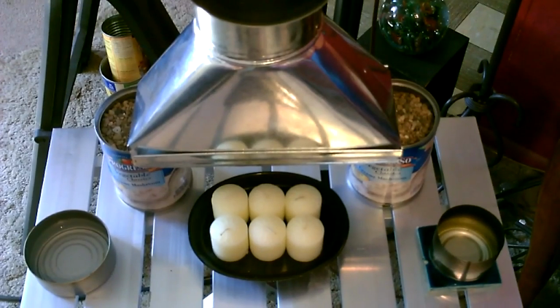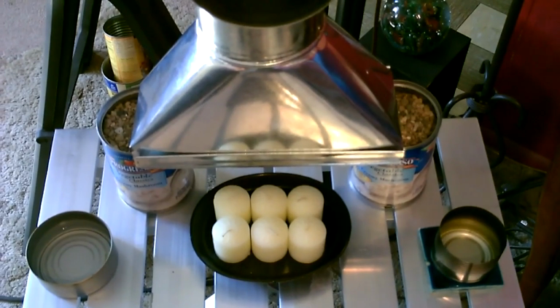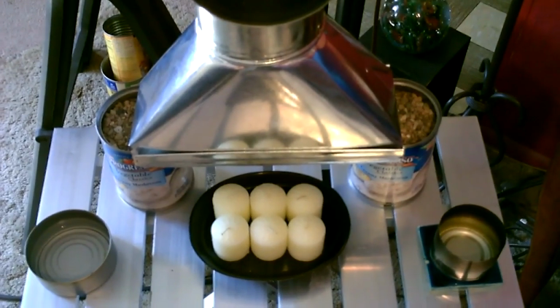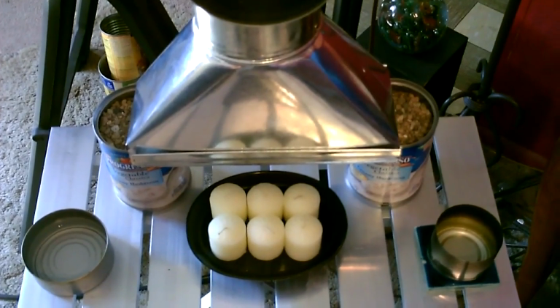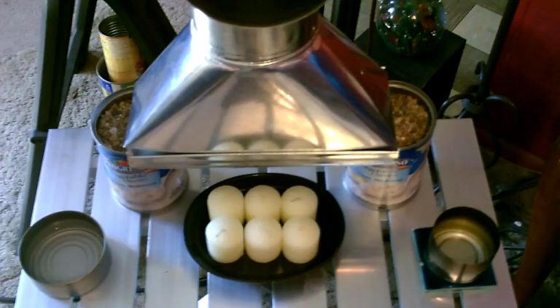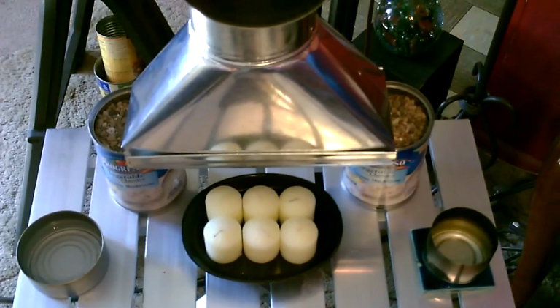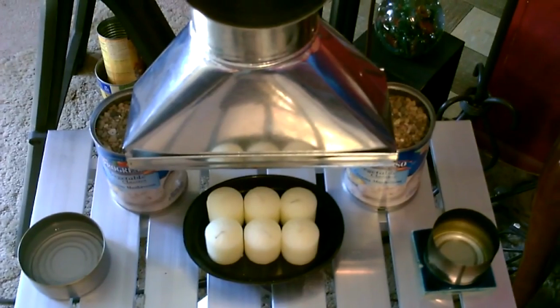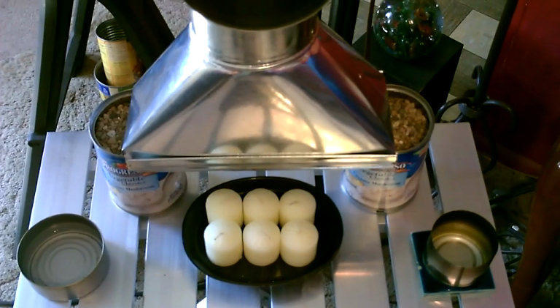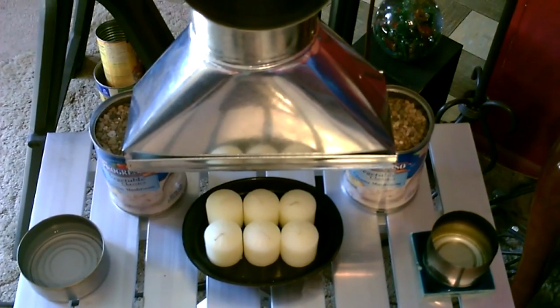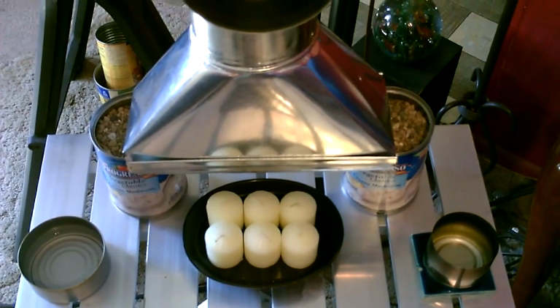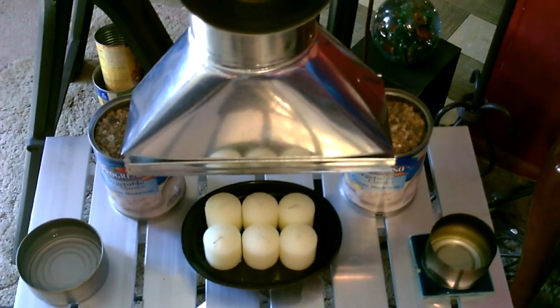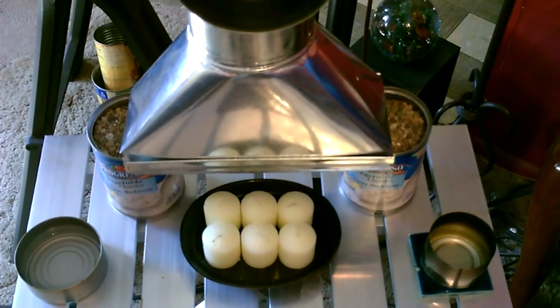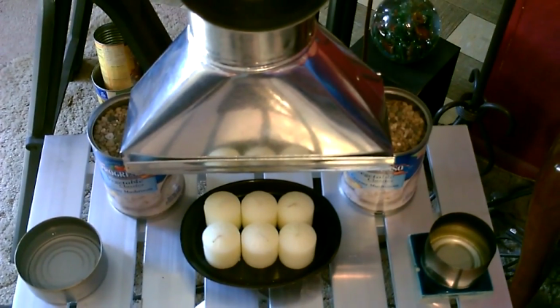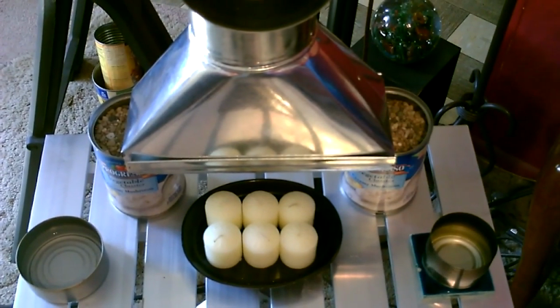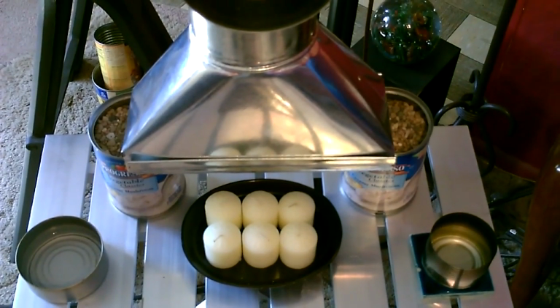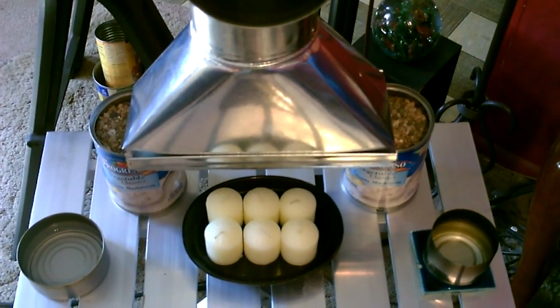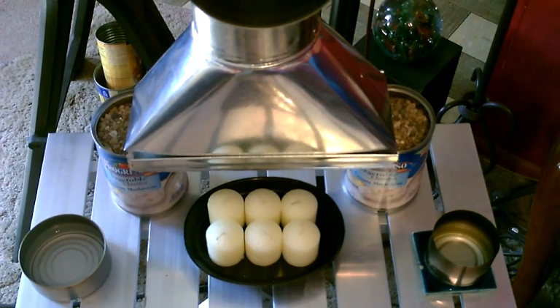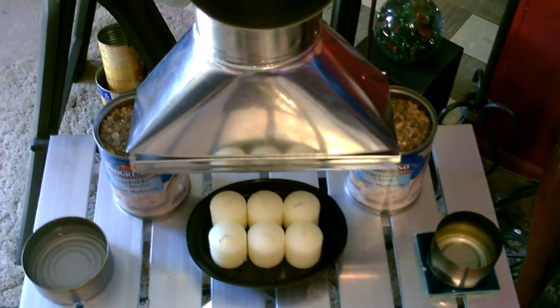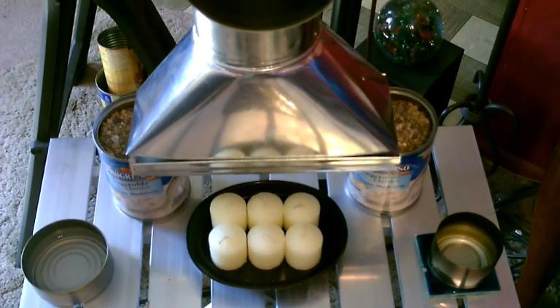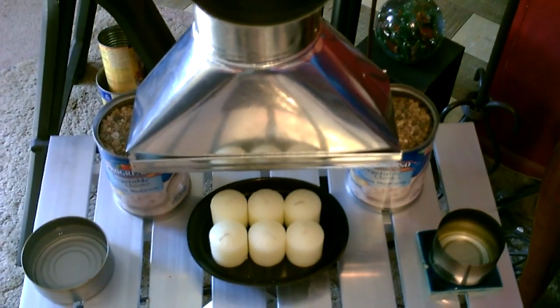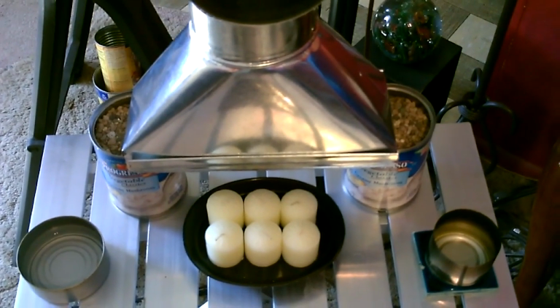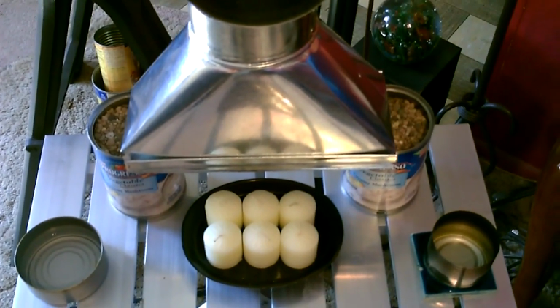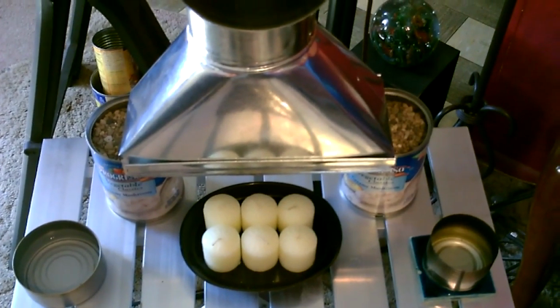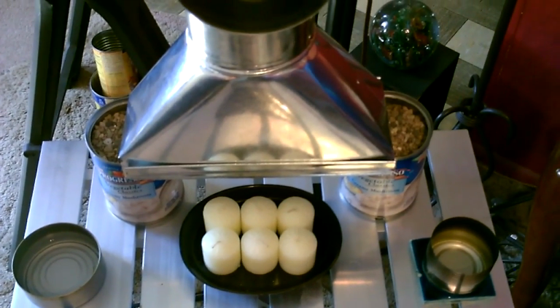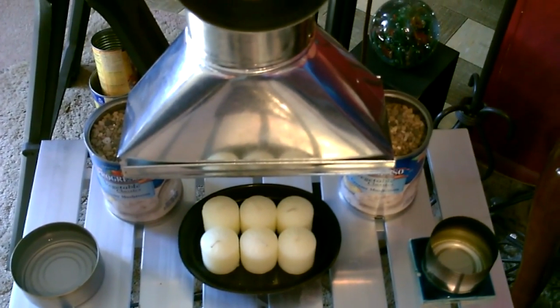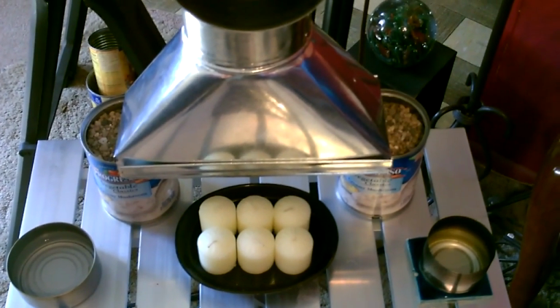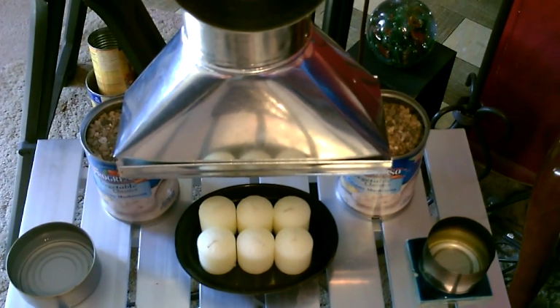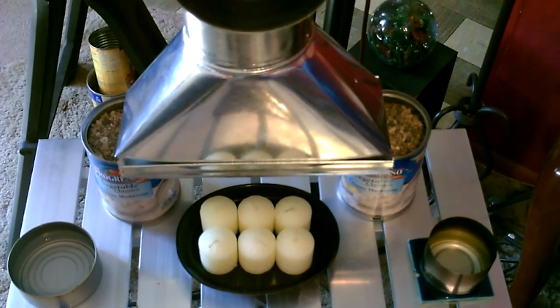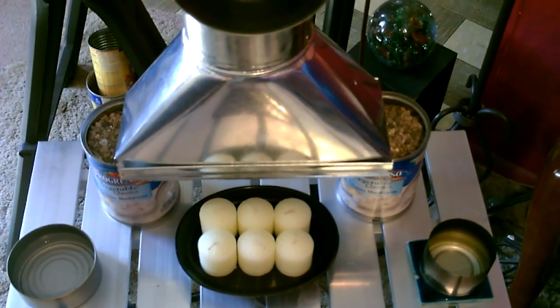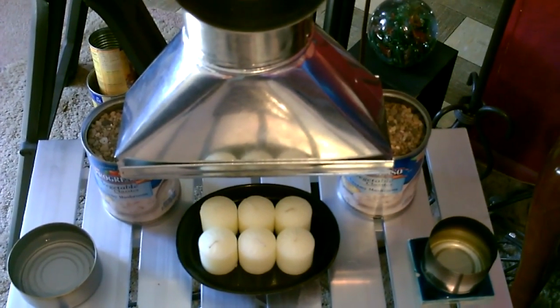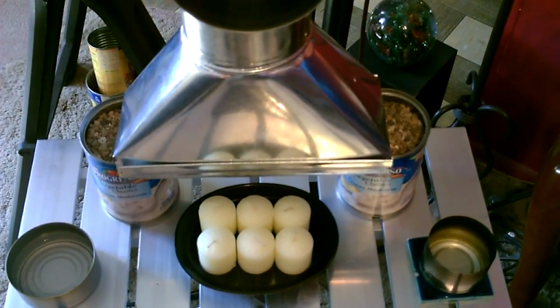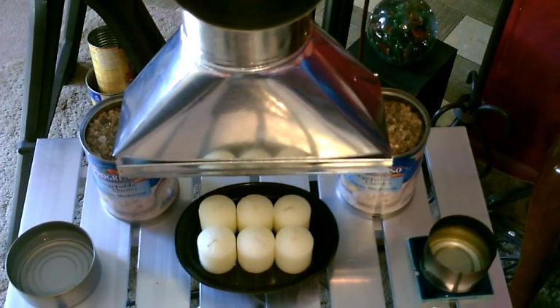Here's another option as a heat source — using candles. You'll only get warm air; it won't be hot.